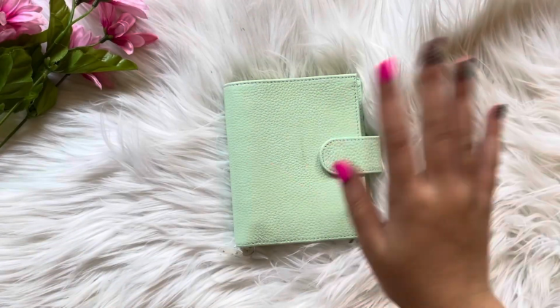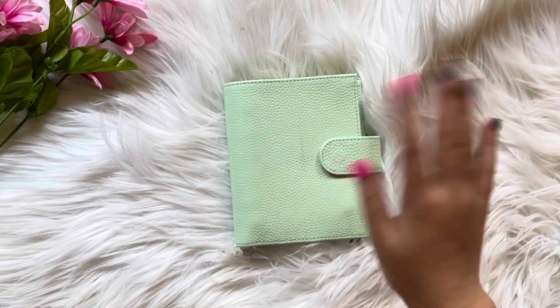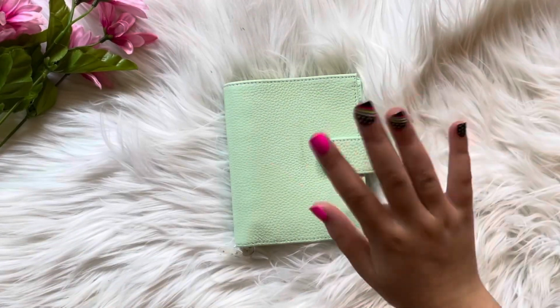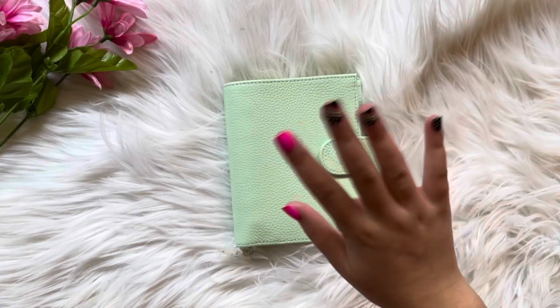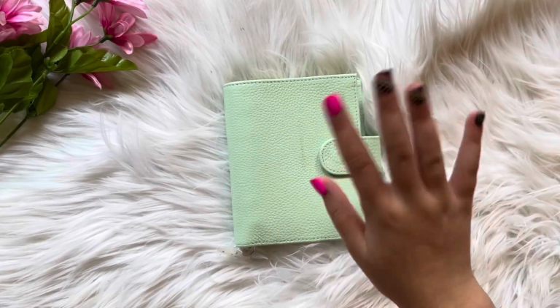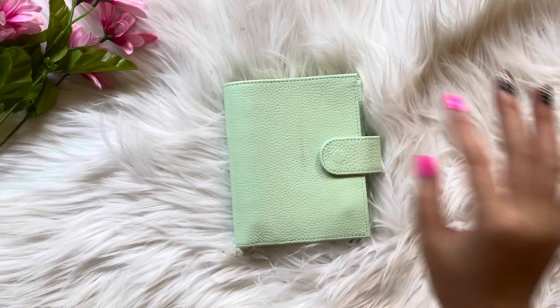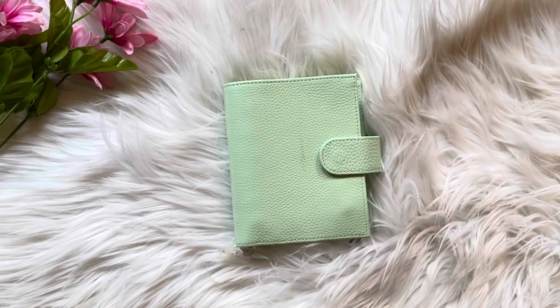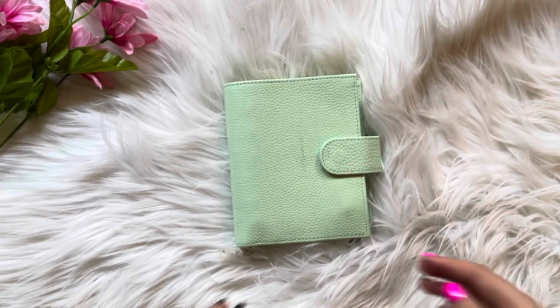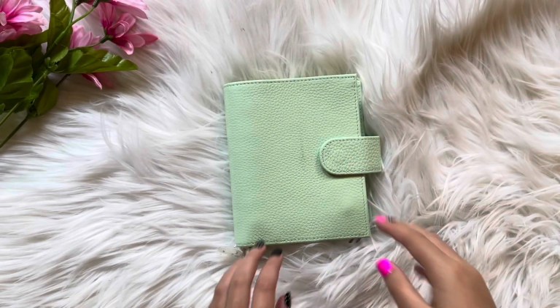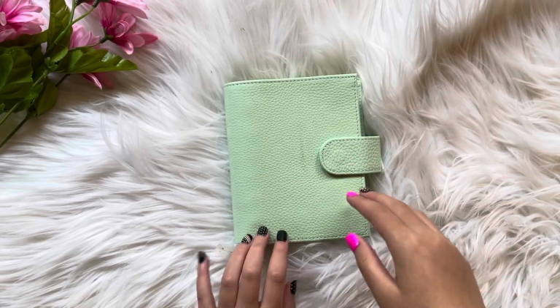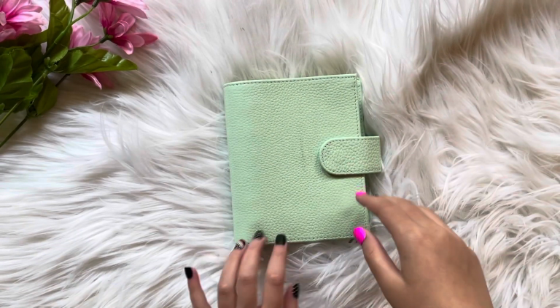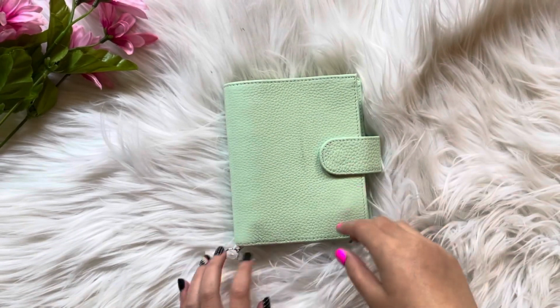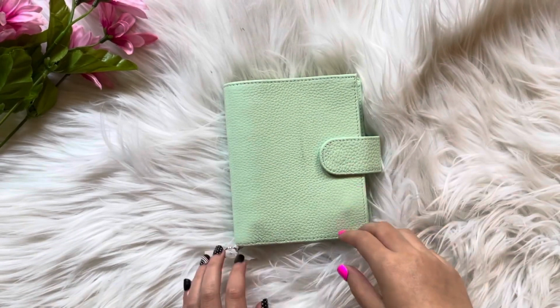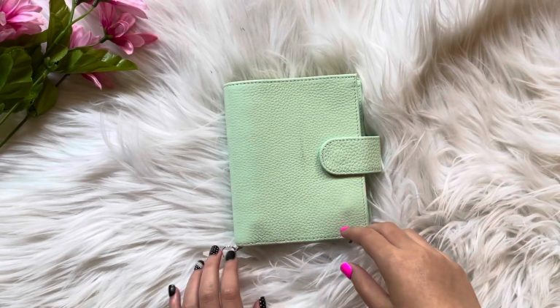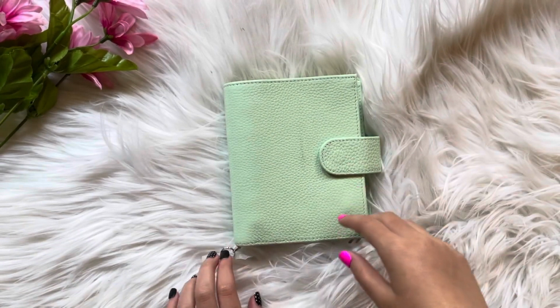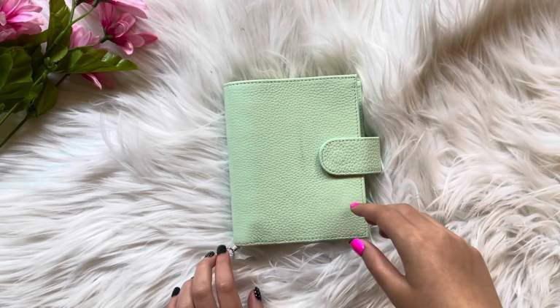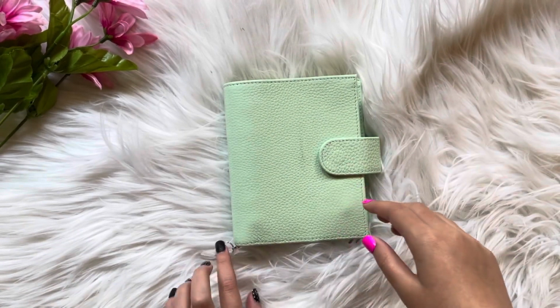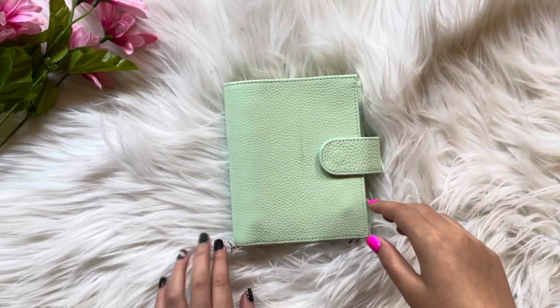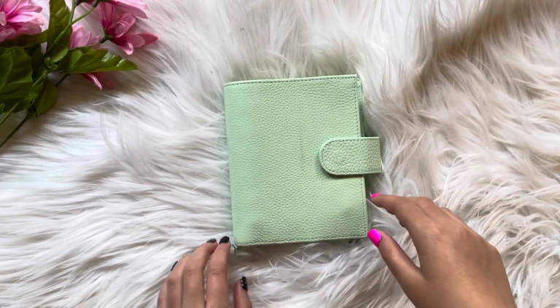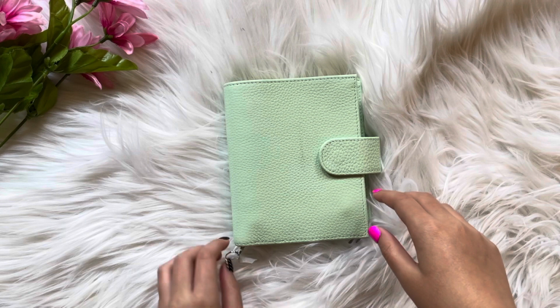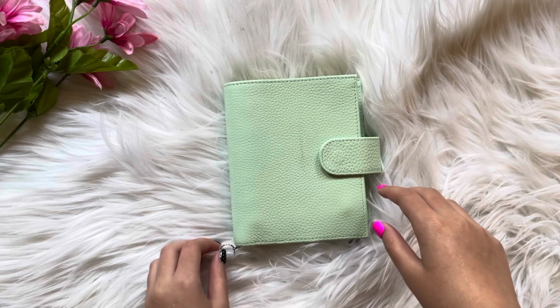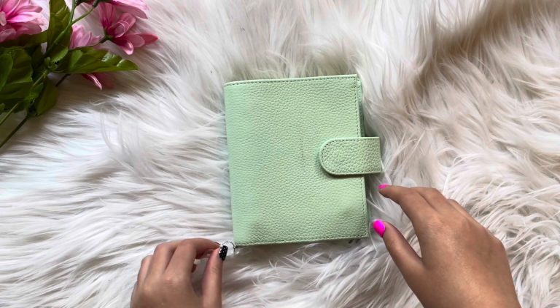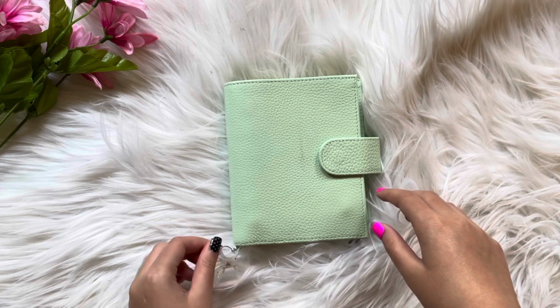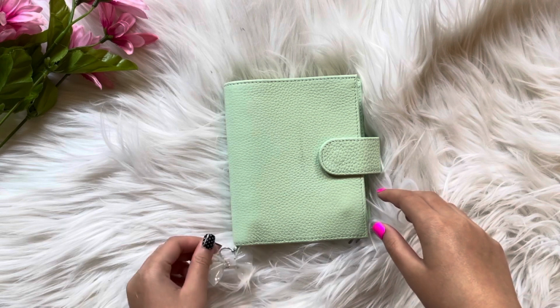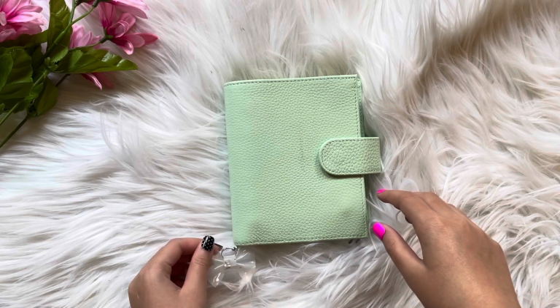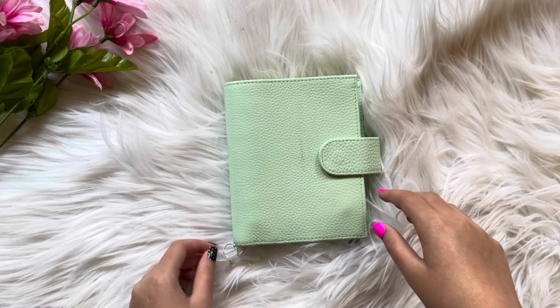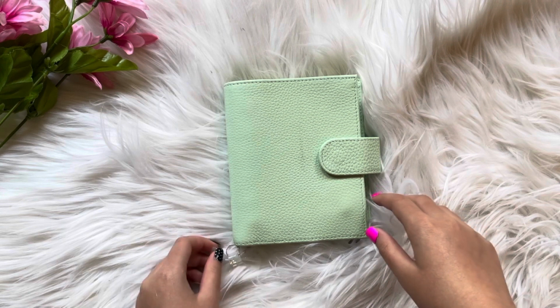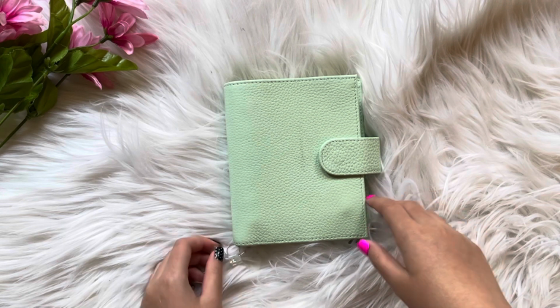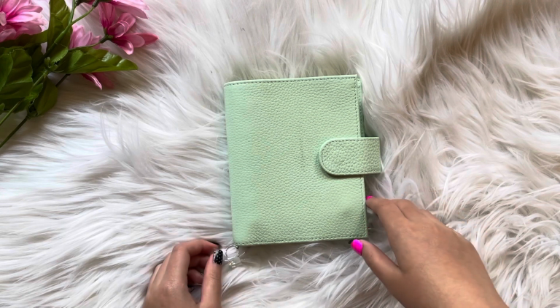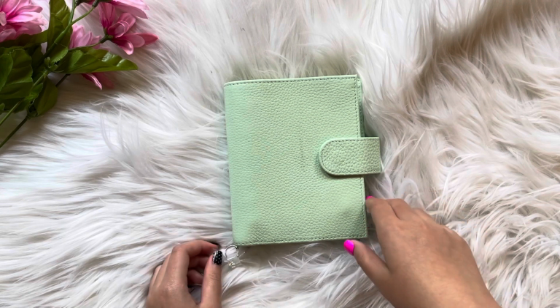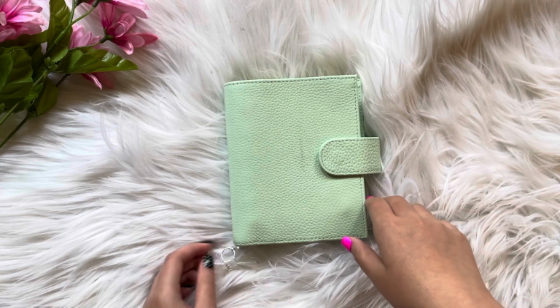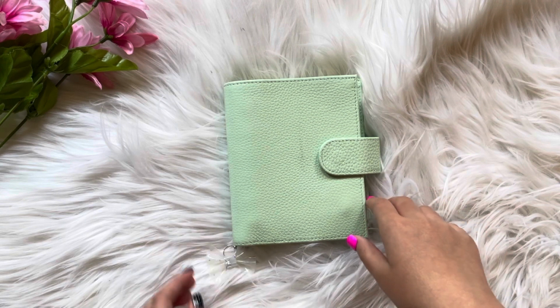Hi! So today I'm going to be showing you some planners.